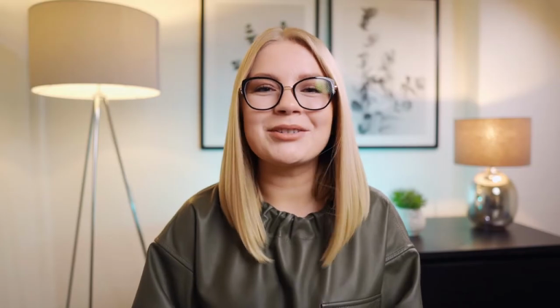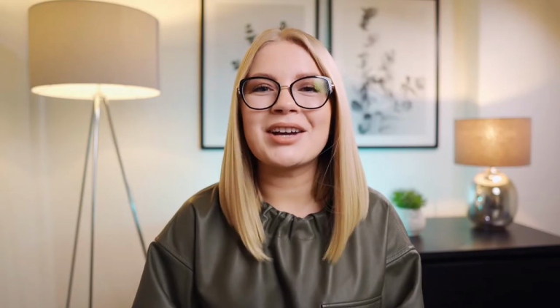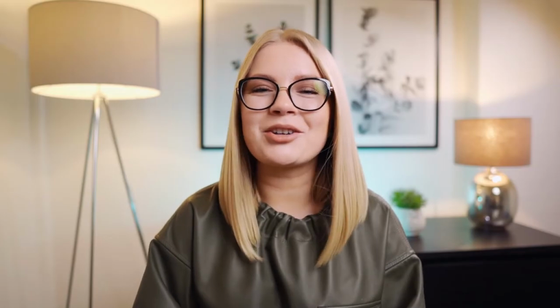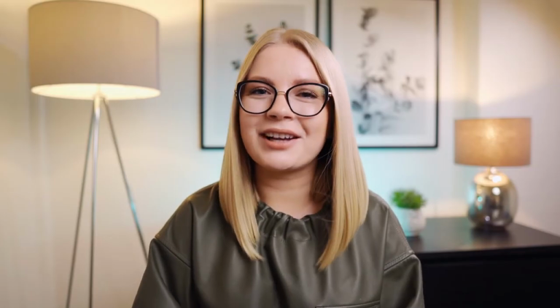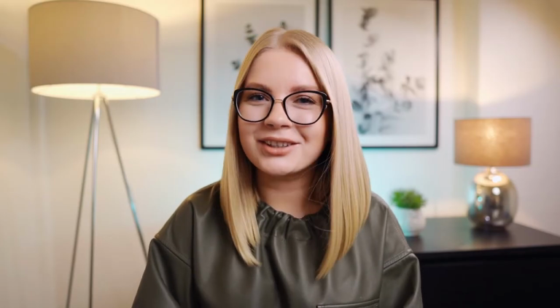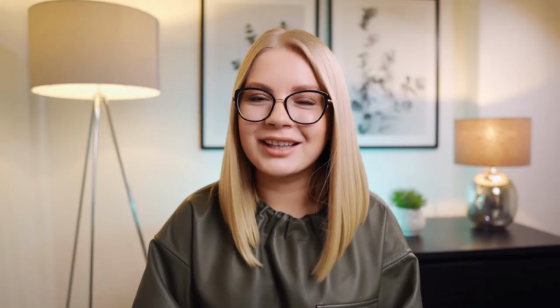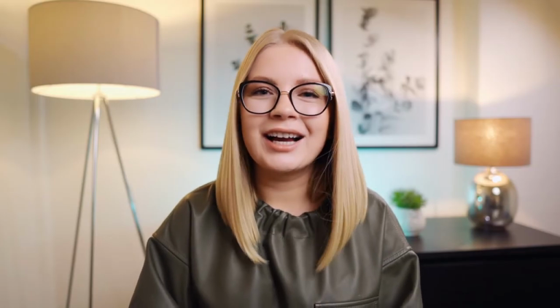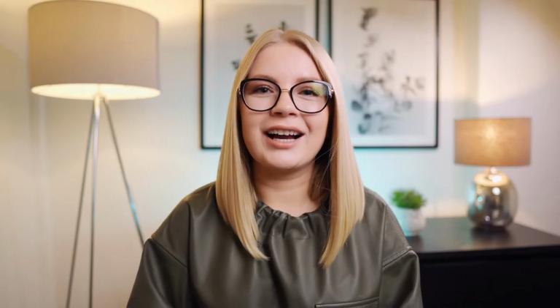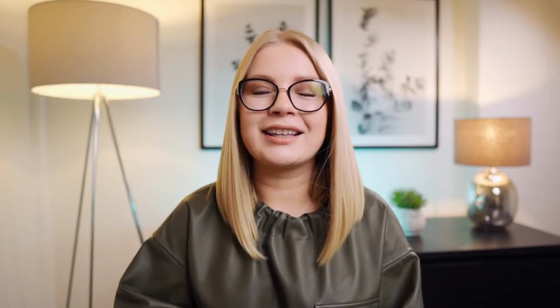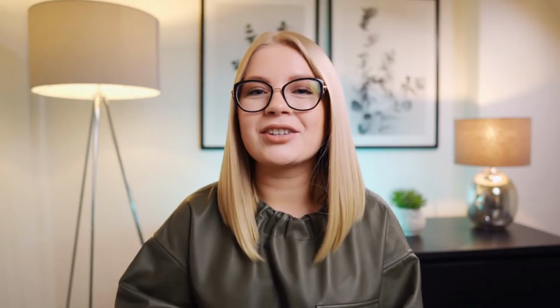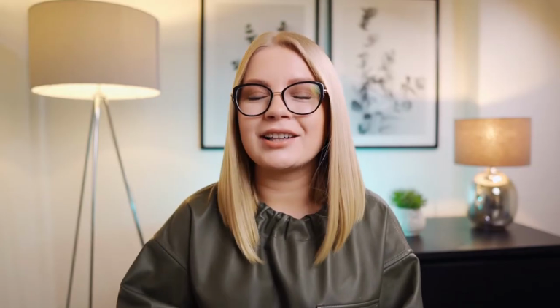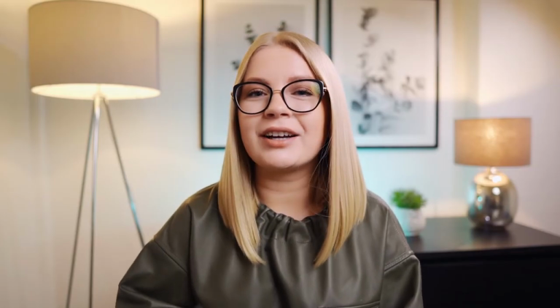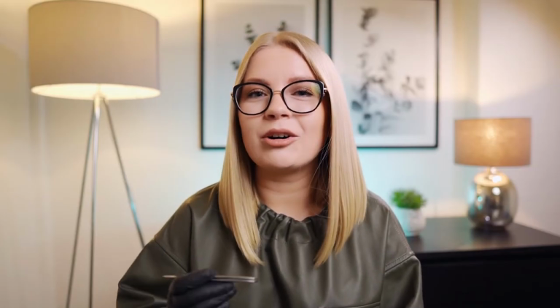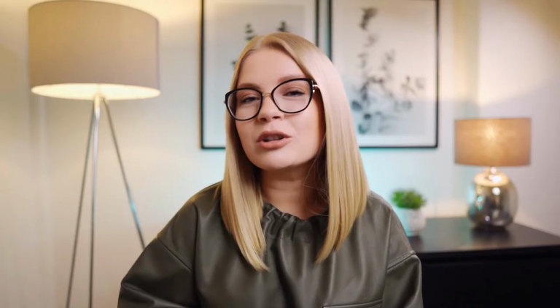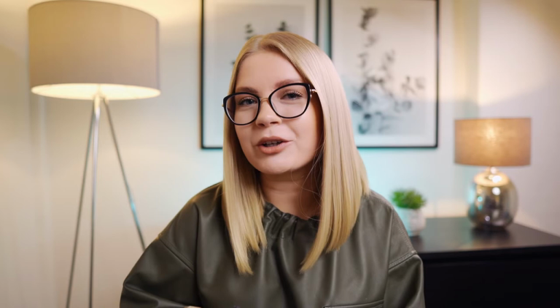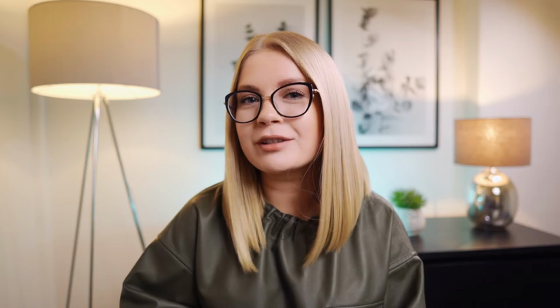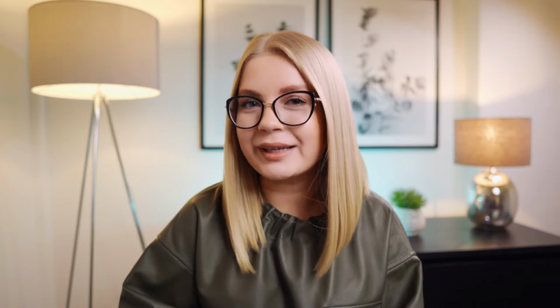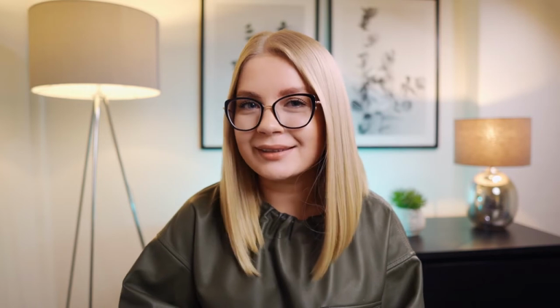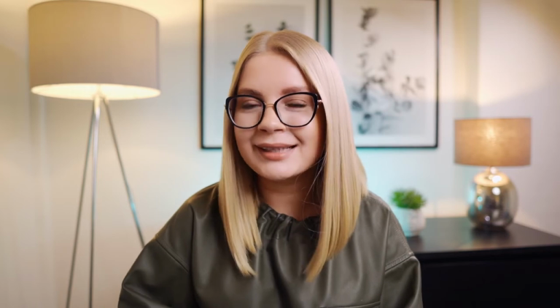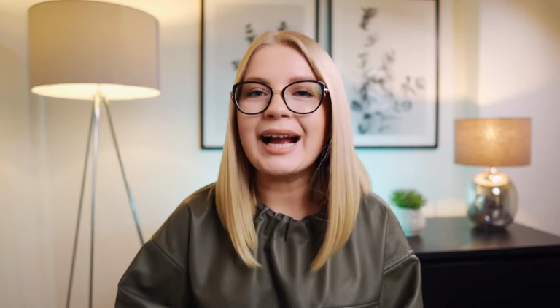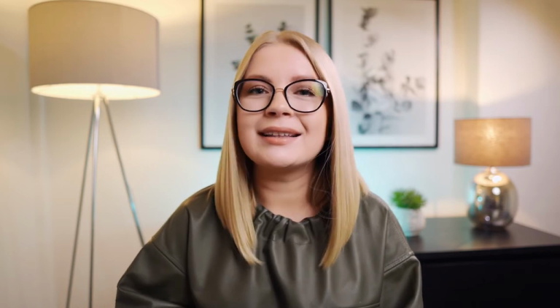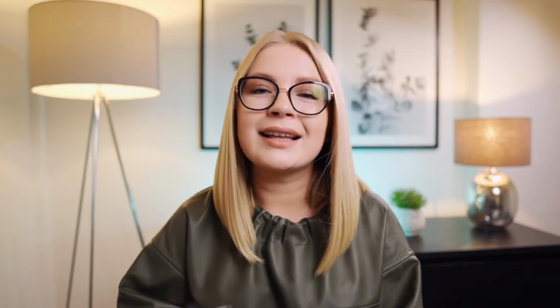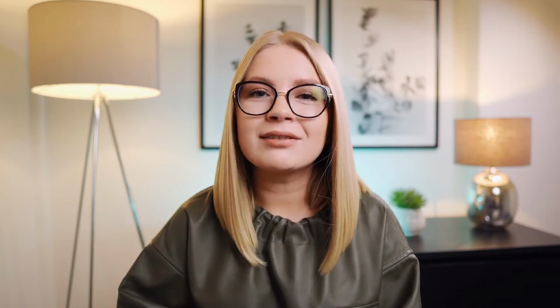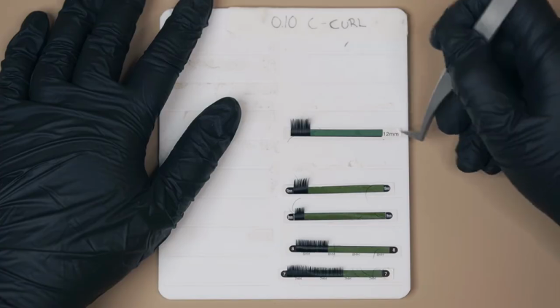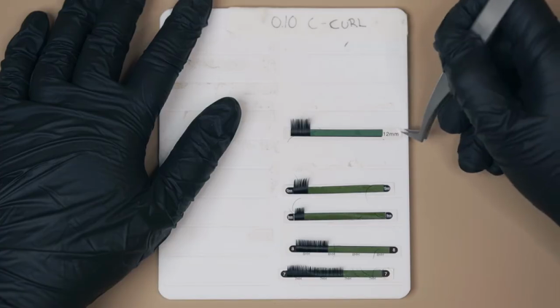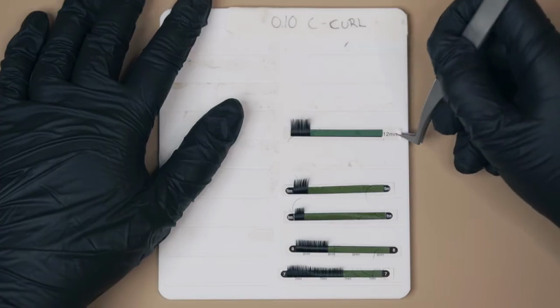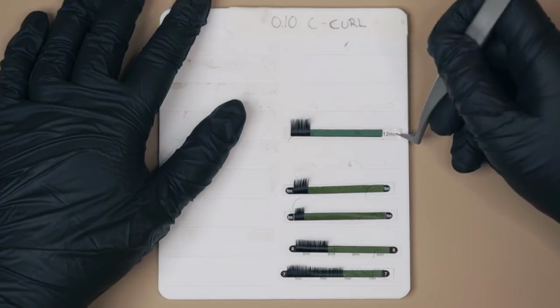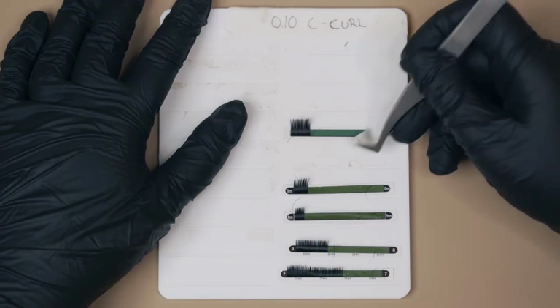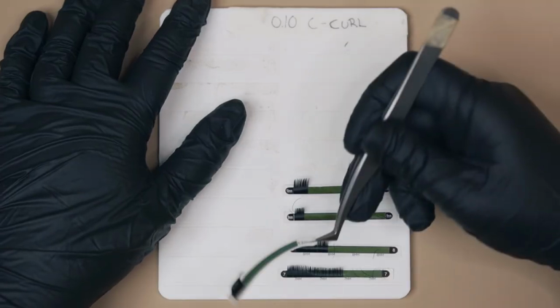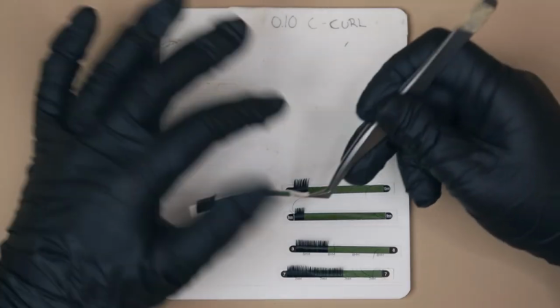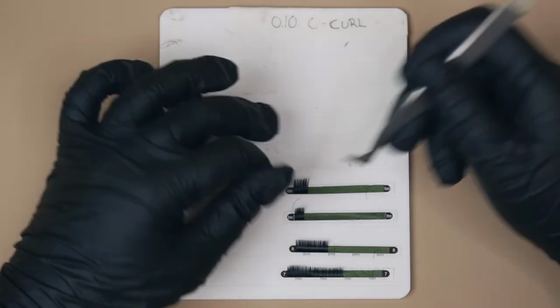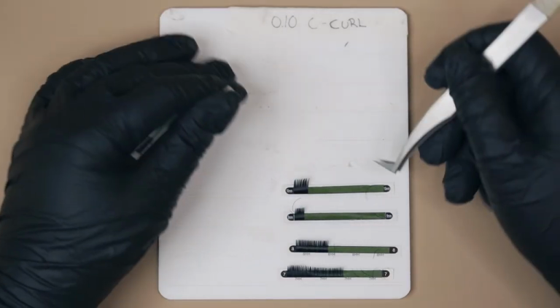Now that you have your gloves on, get yourself an old pair of tweezers and let's remove those lash strips off of the palette.